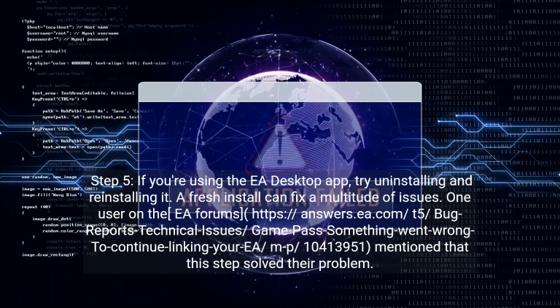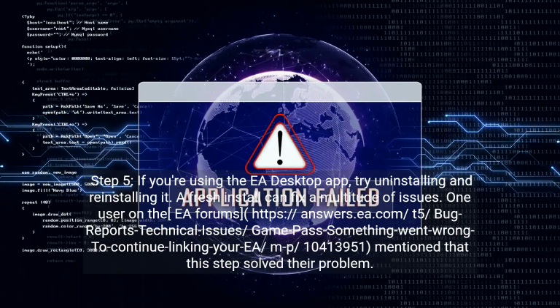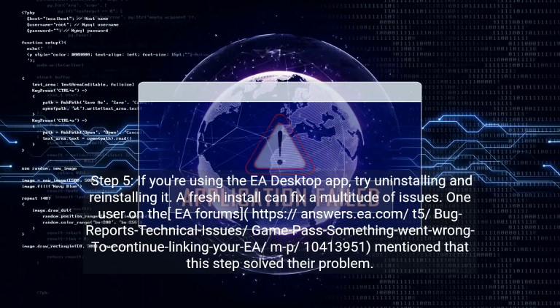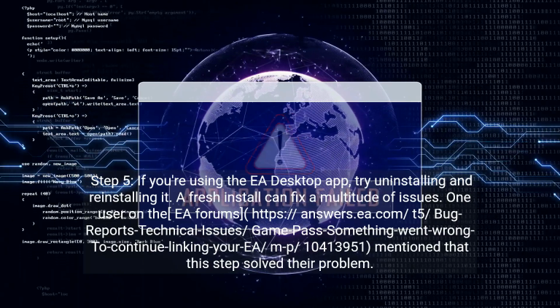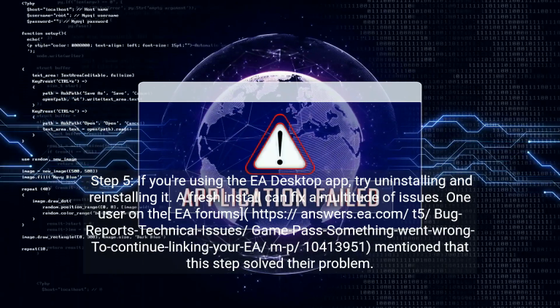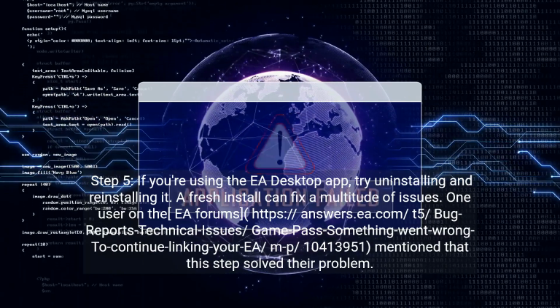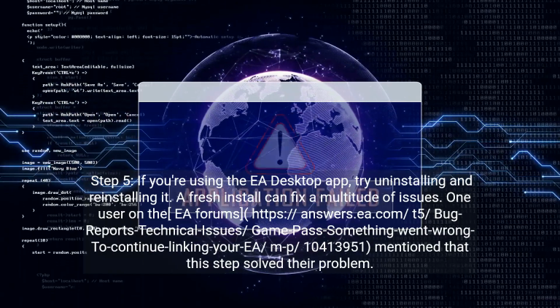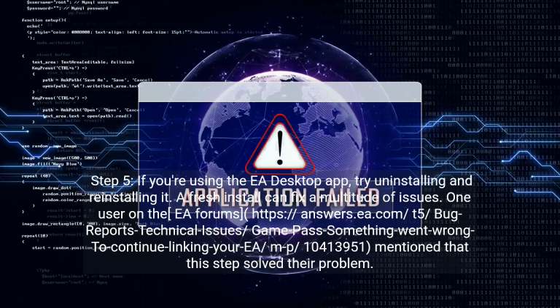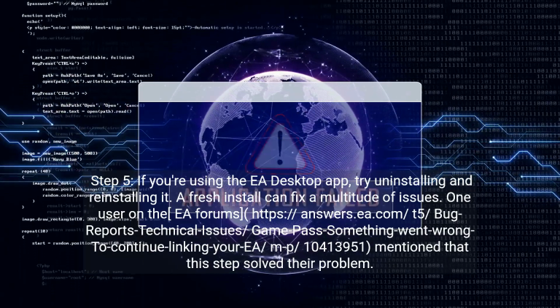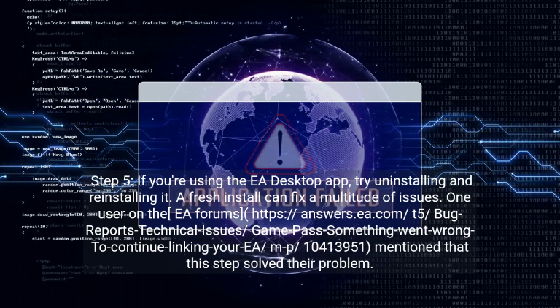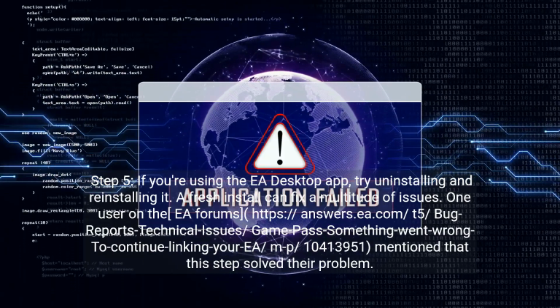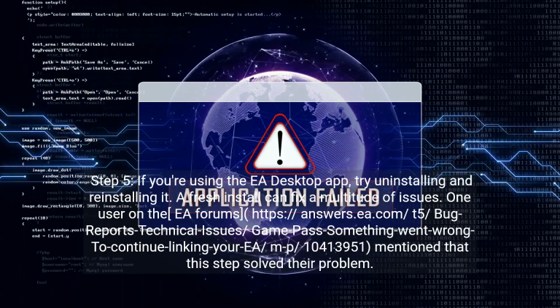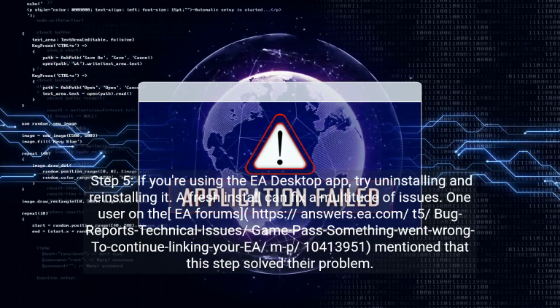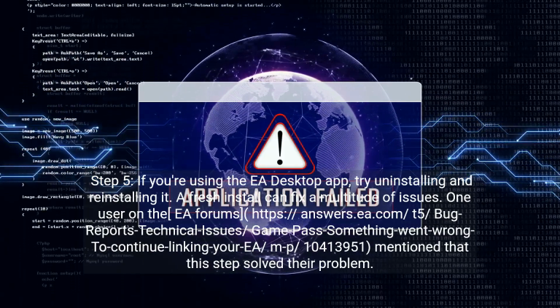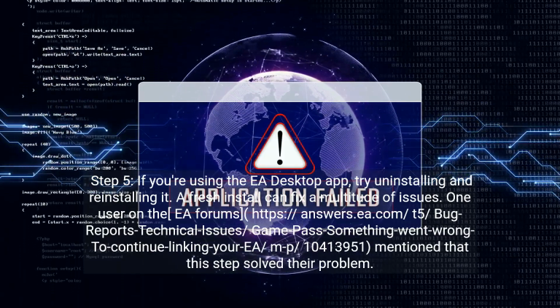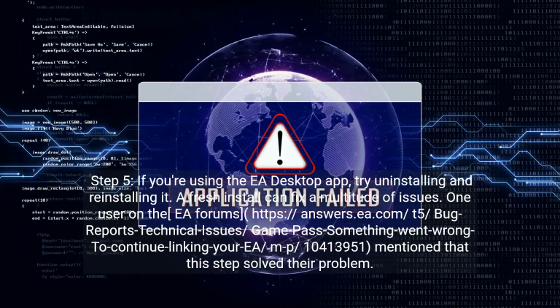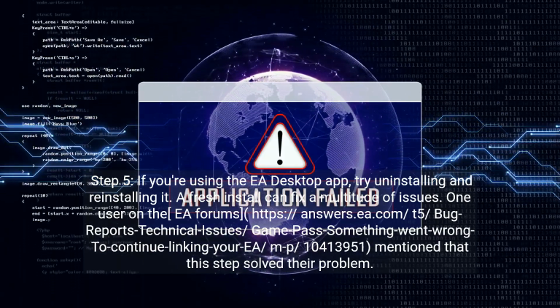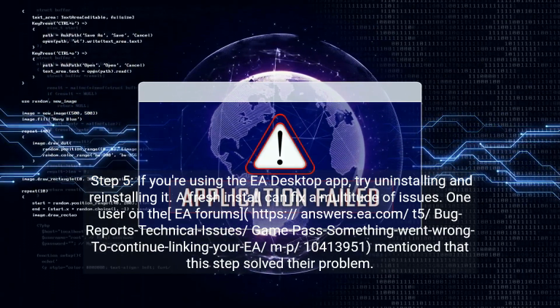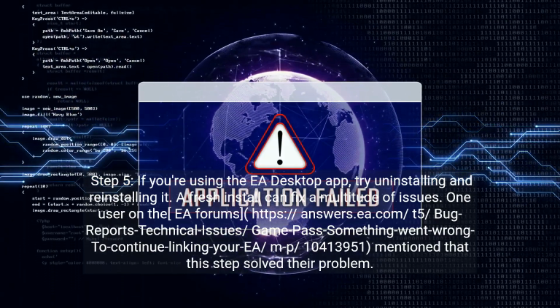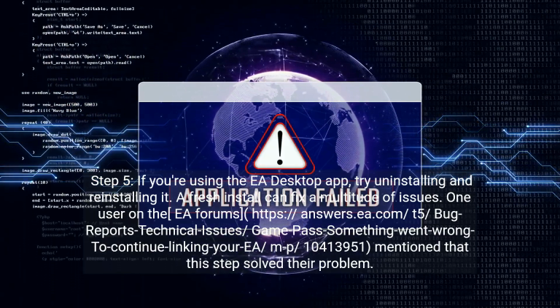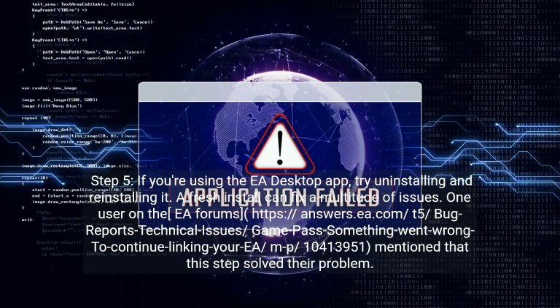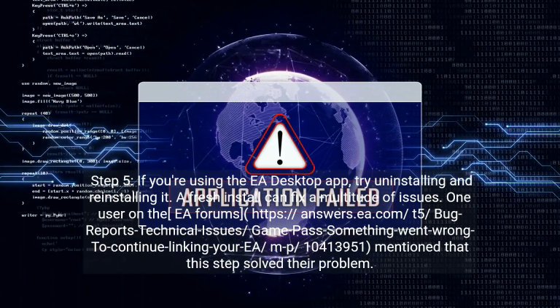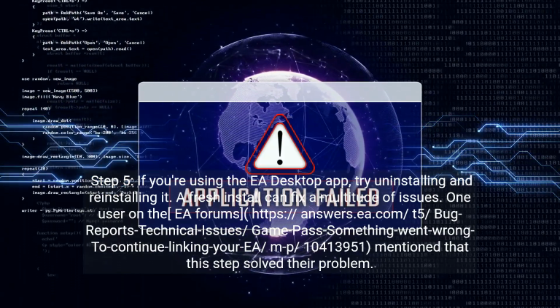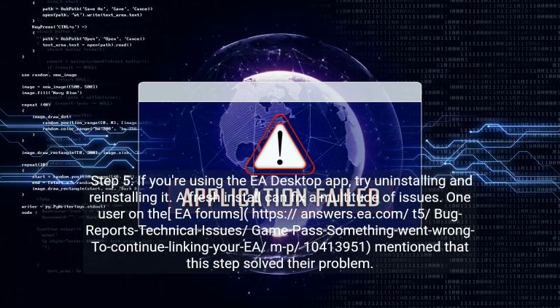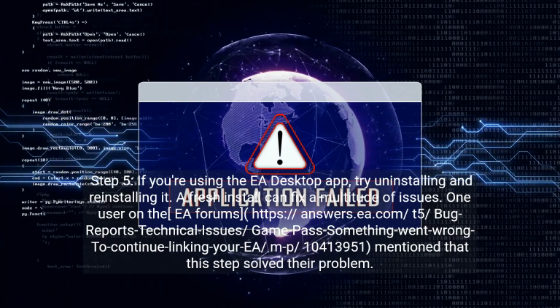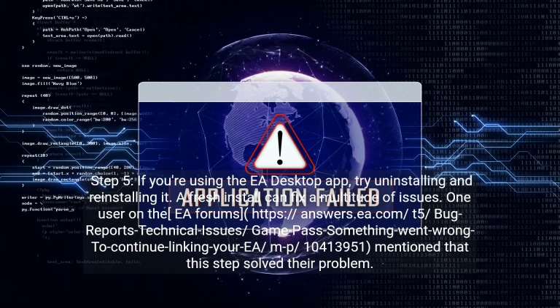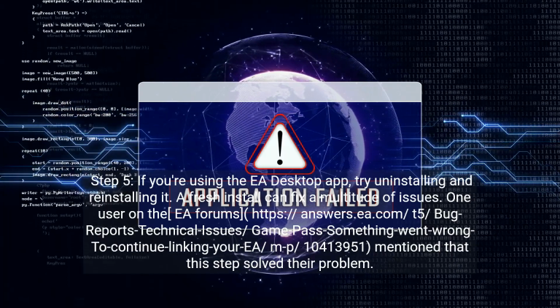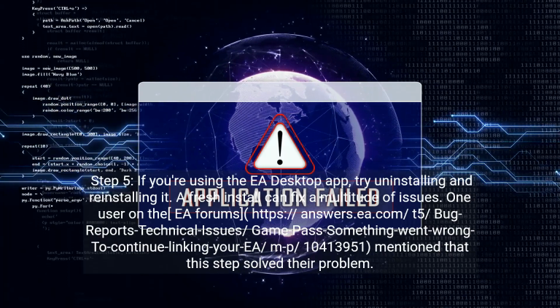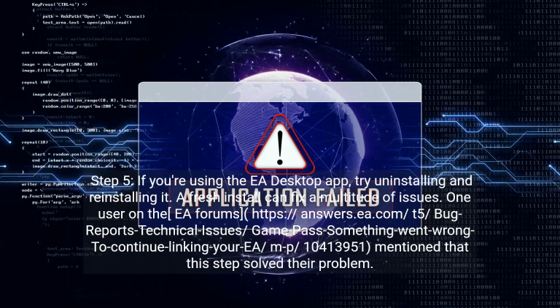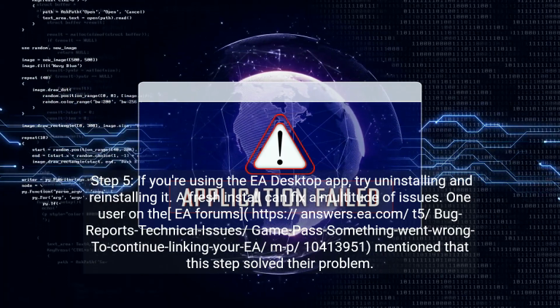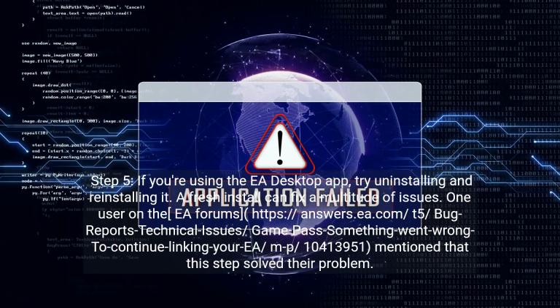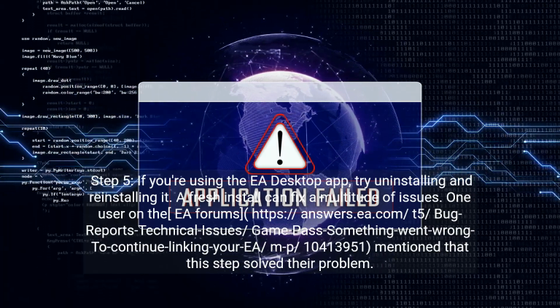Step five: if you're using the EA desktop app, try uninstalling and reinstalling it. A fresh install can fix a multitude of issues.